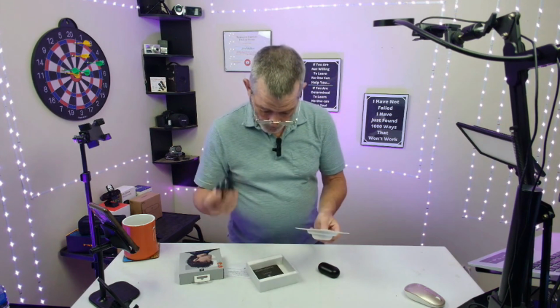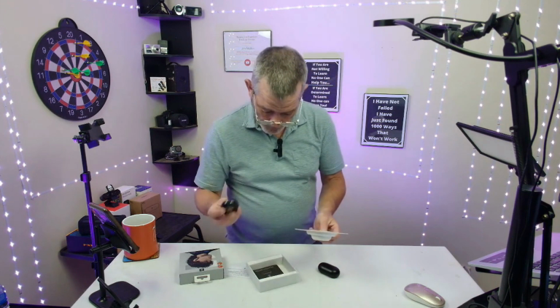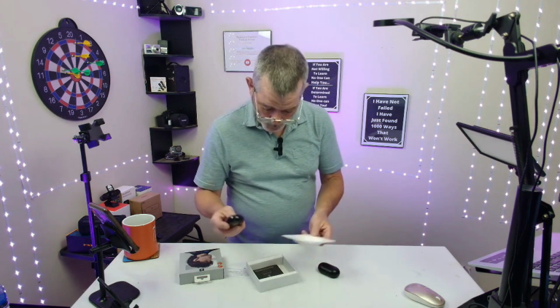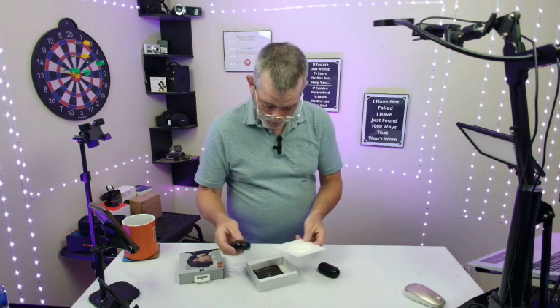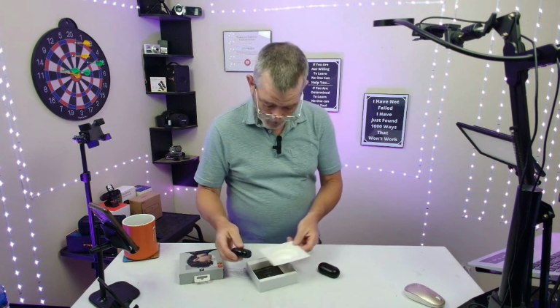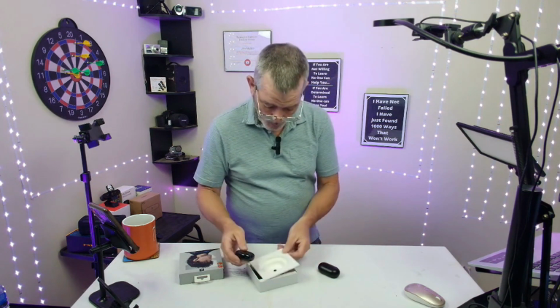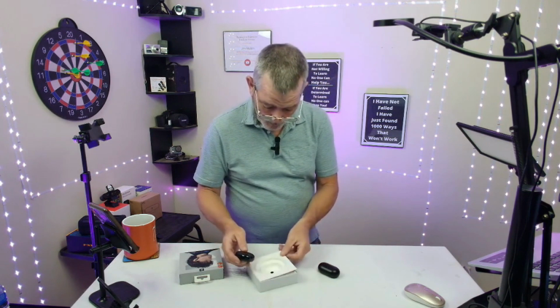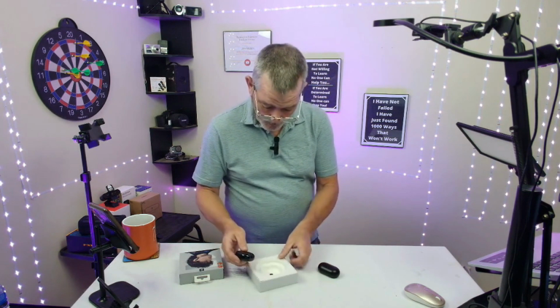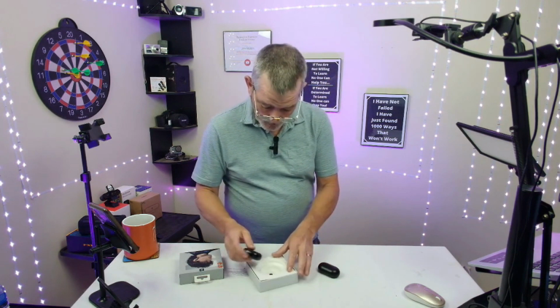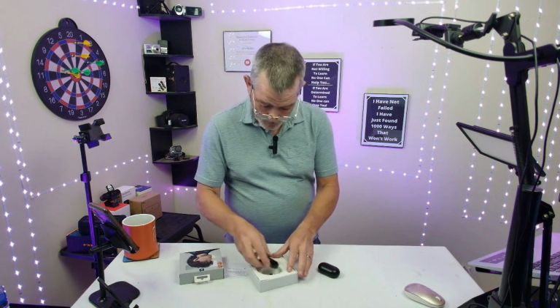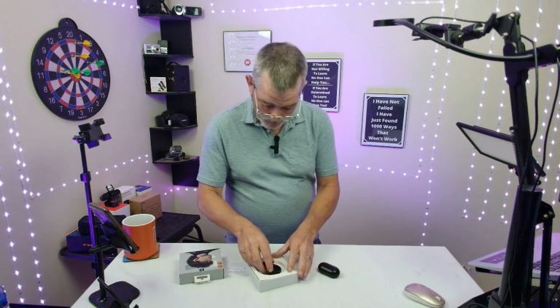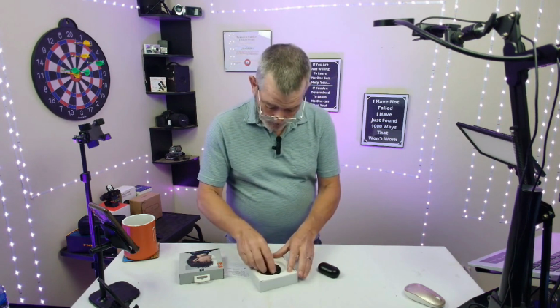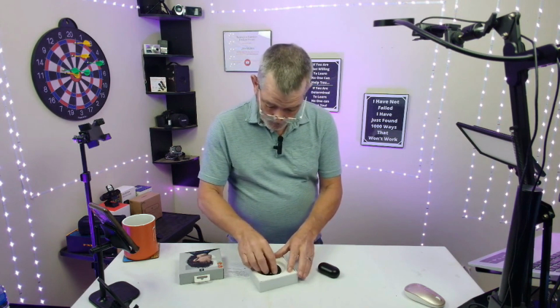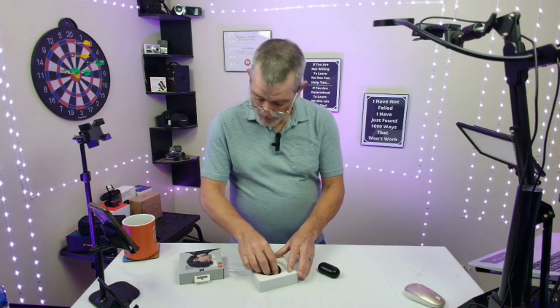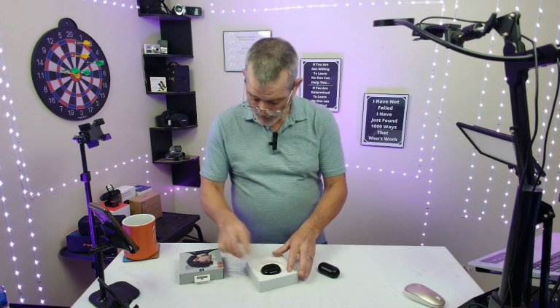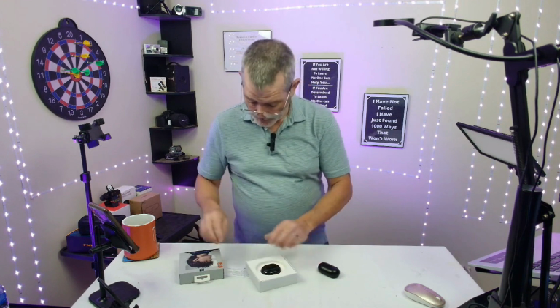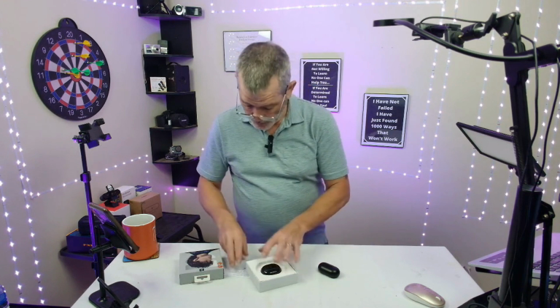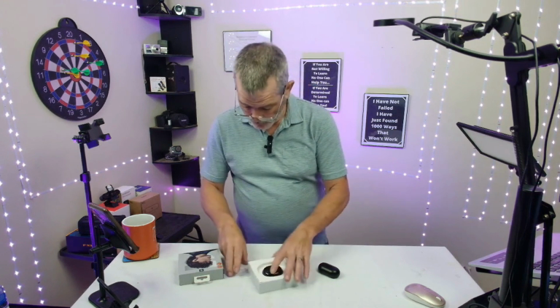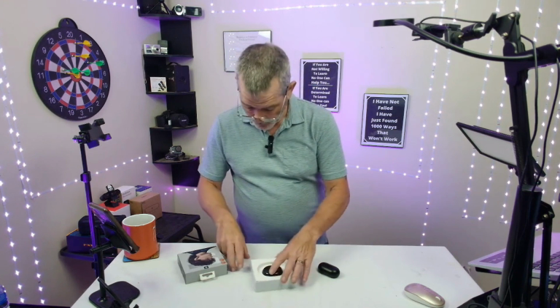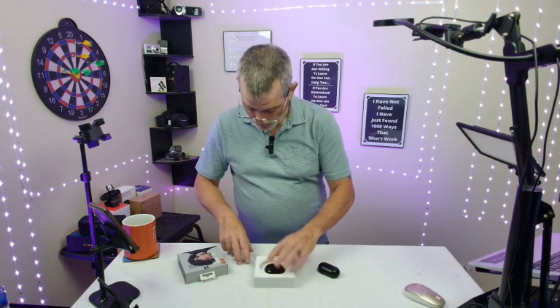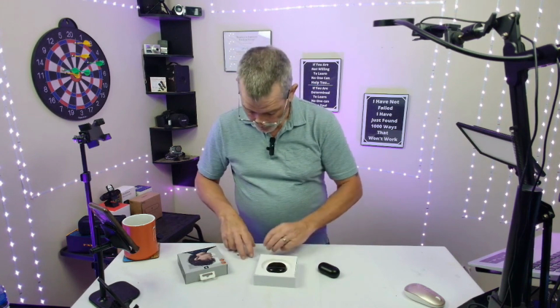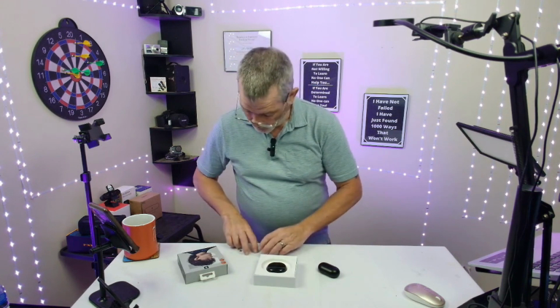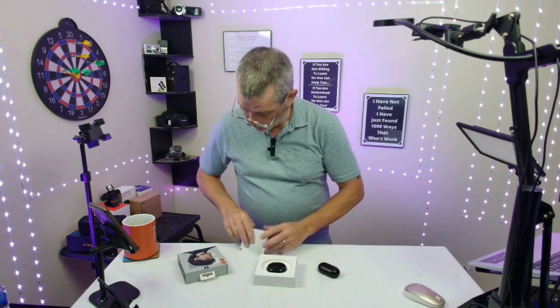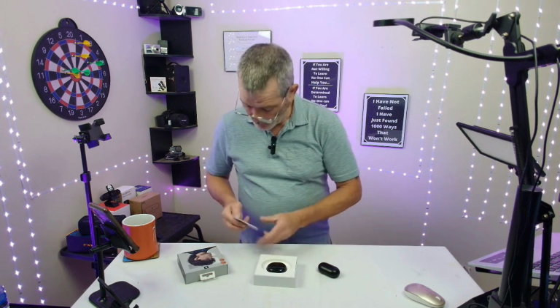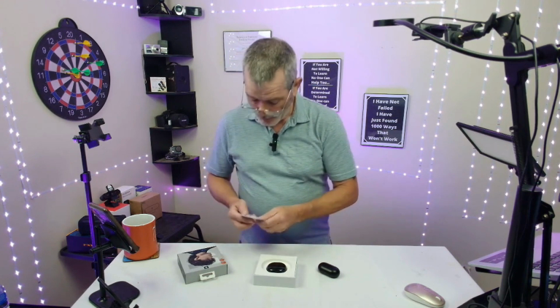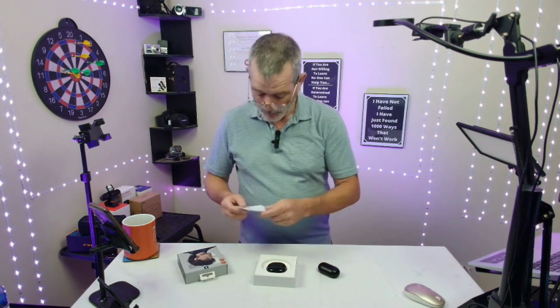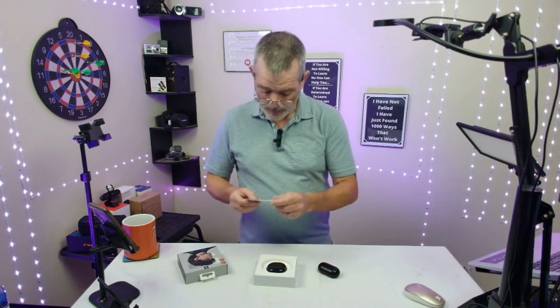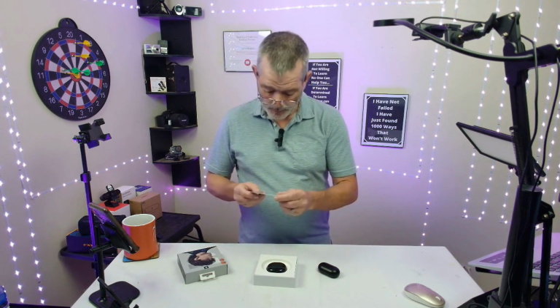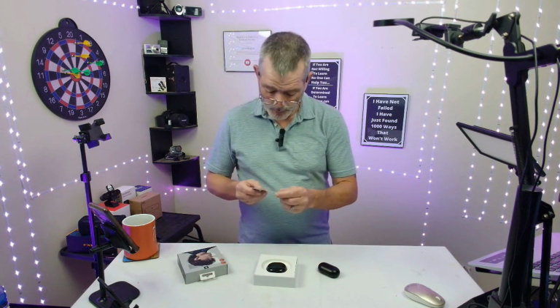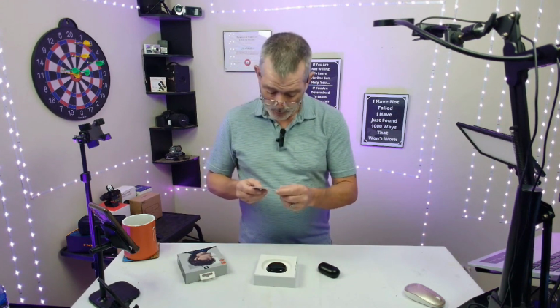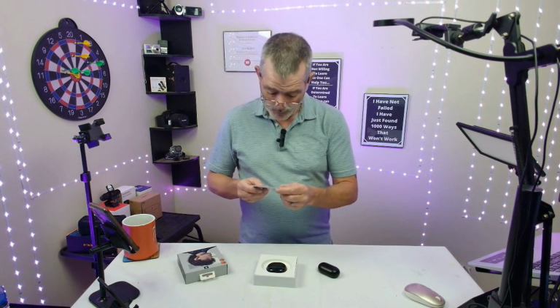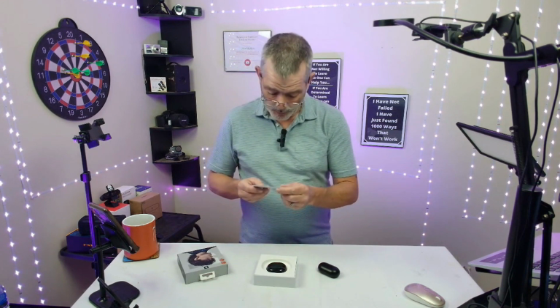These work really well. Noise cancellation, 20 hours of playtime — pretty cool deal.